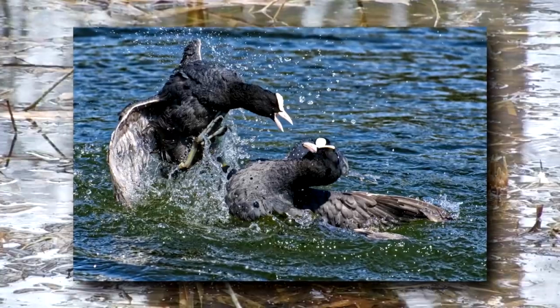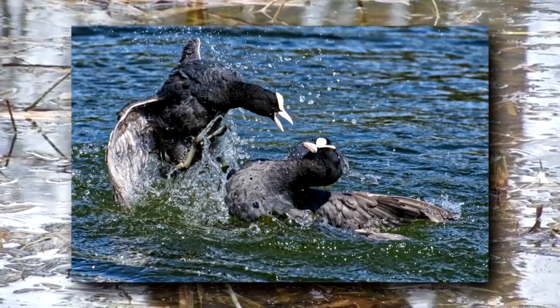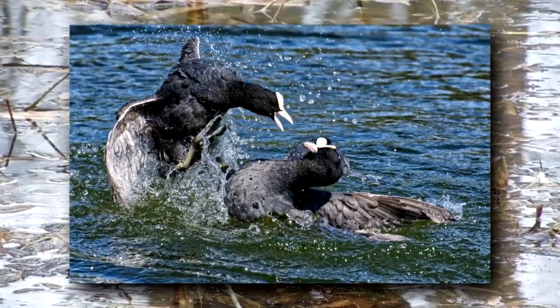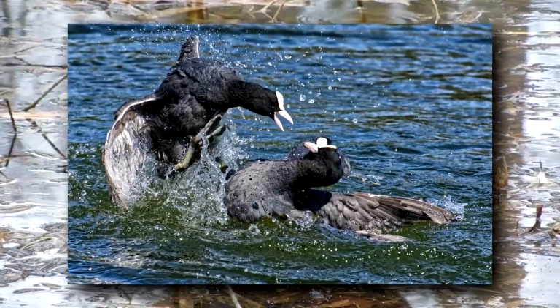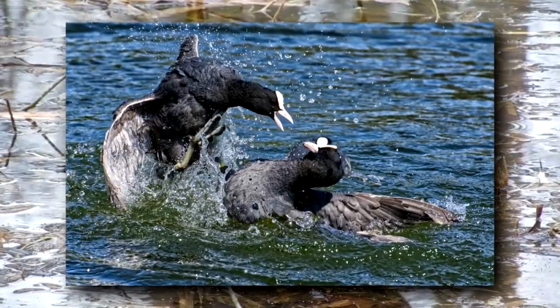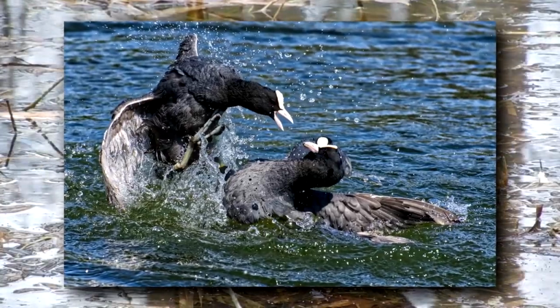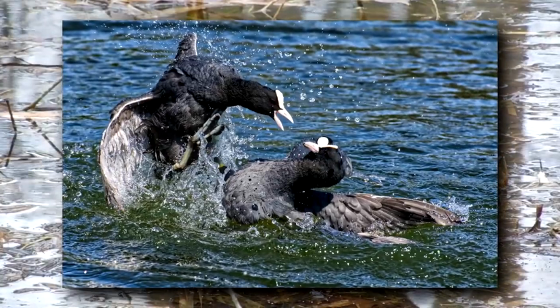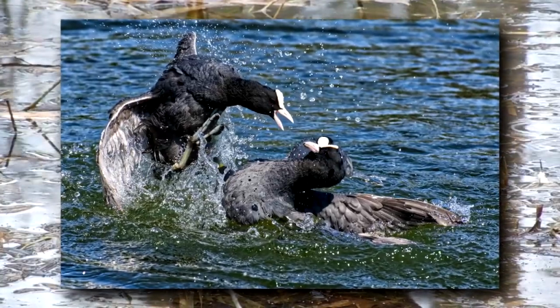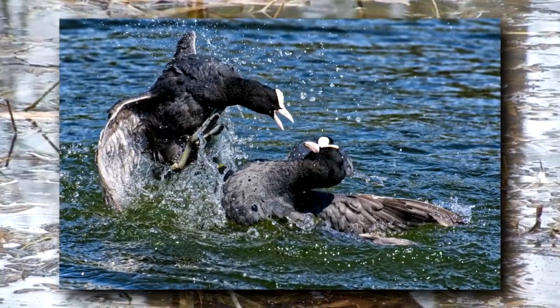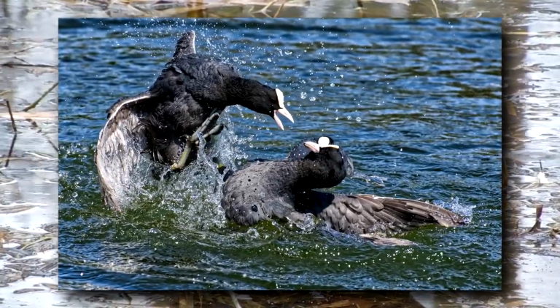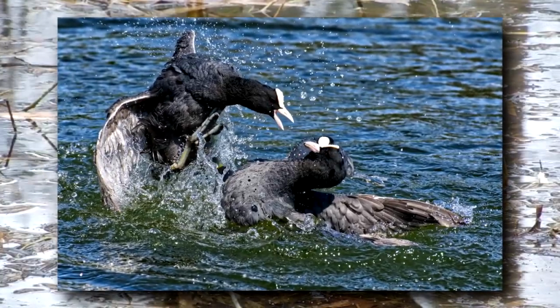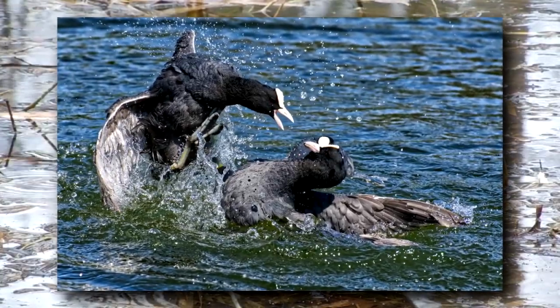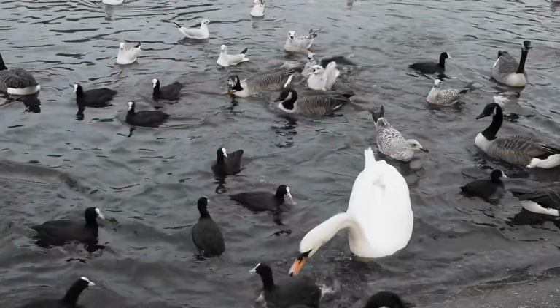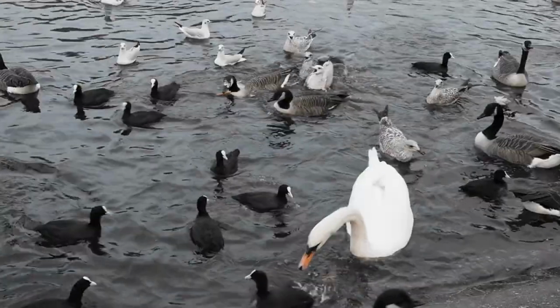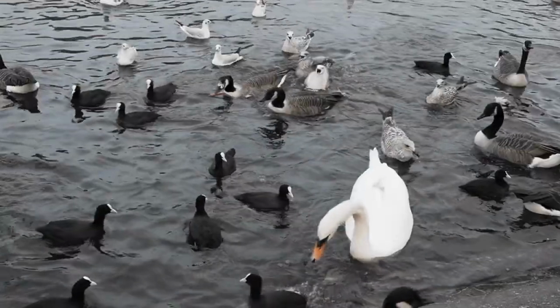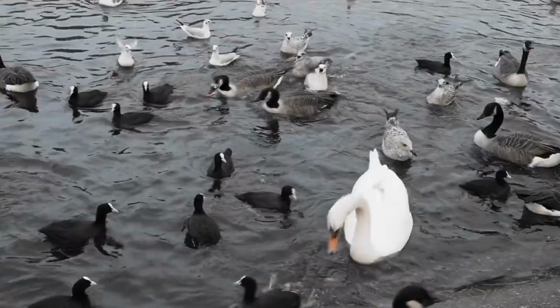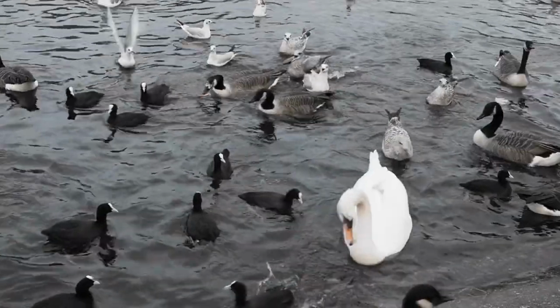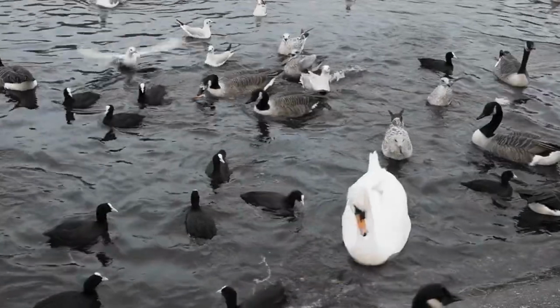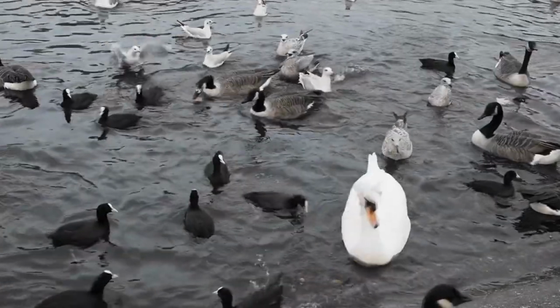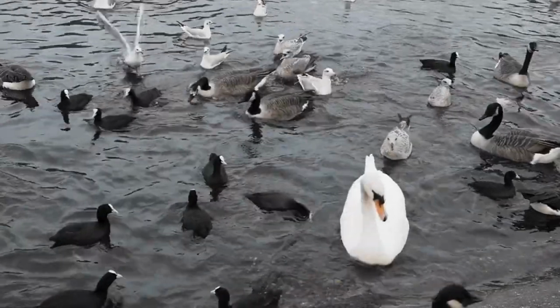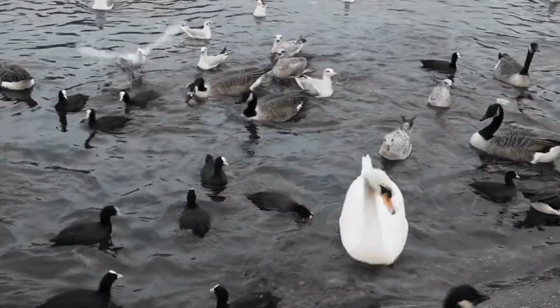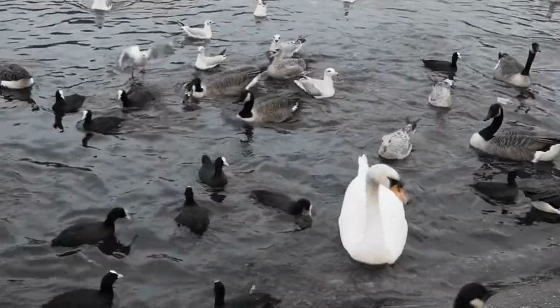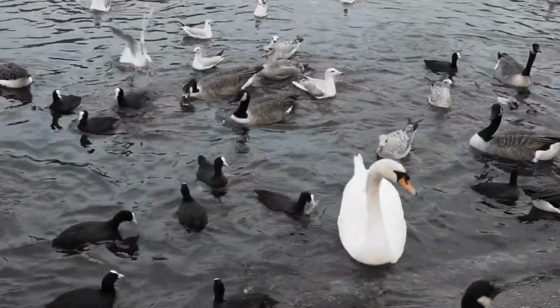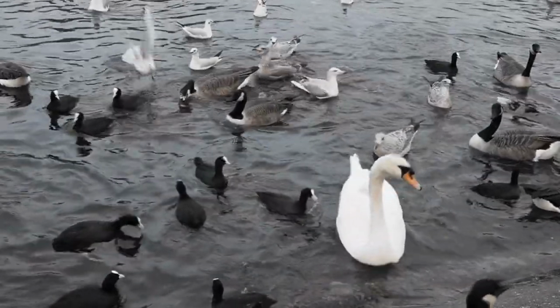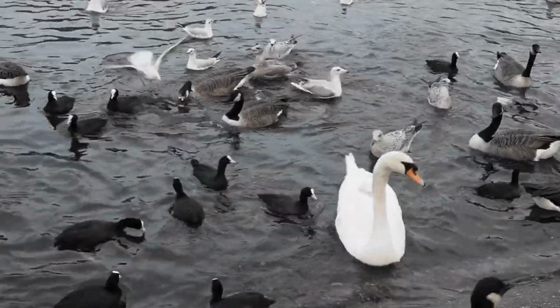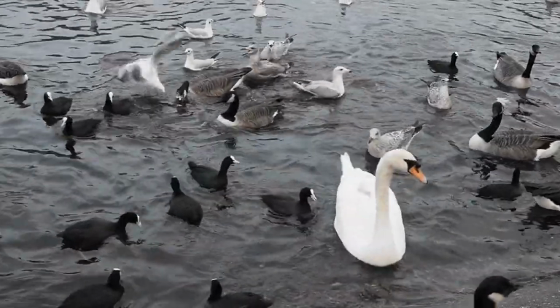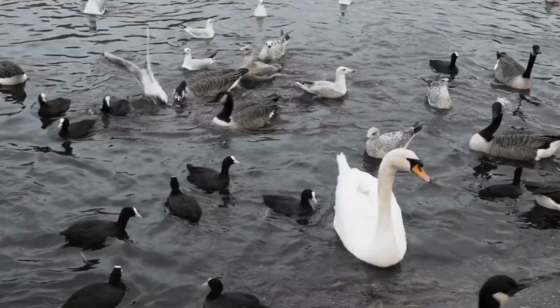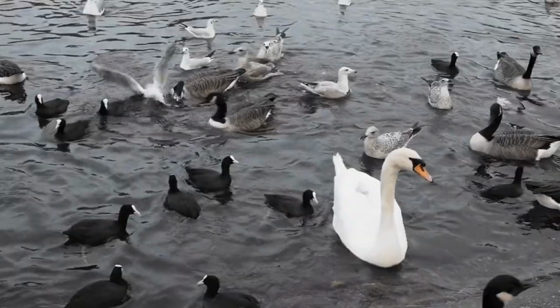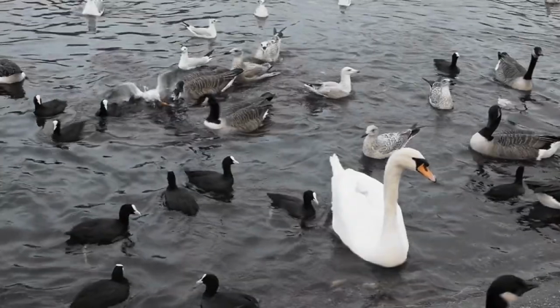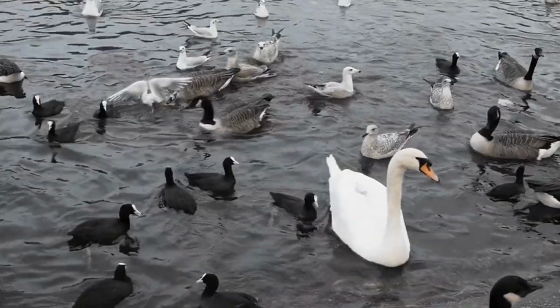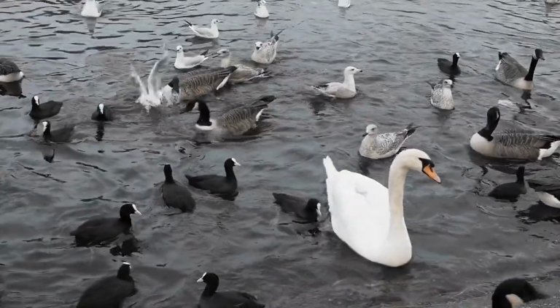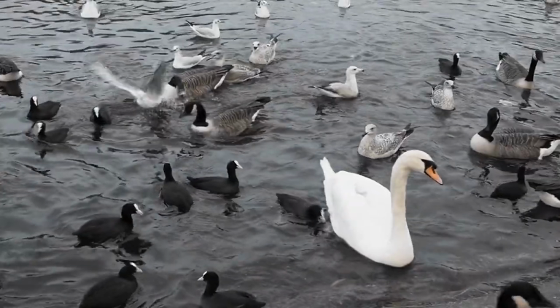They also make noises to communicate with each other. Here are some coot-call examples.